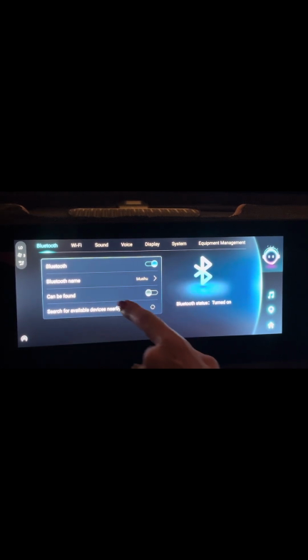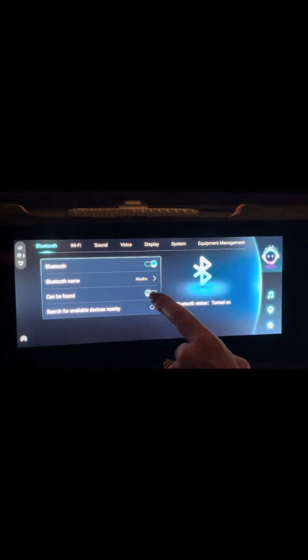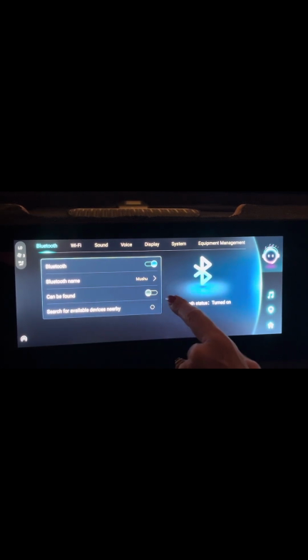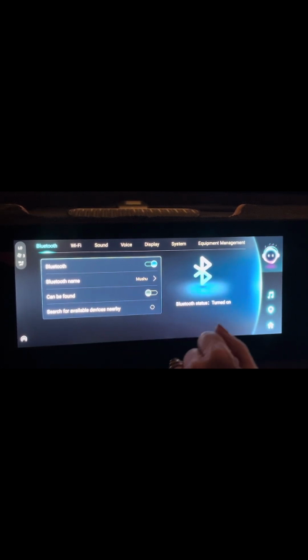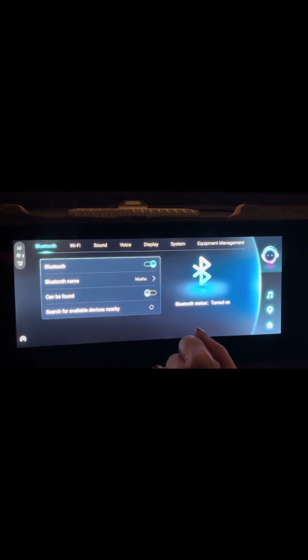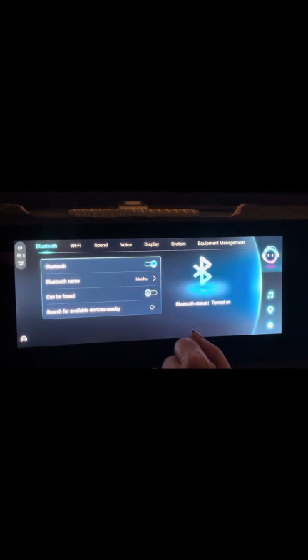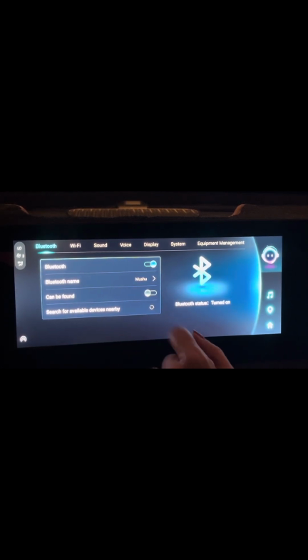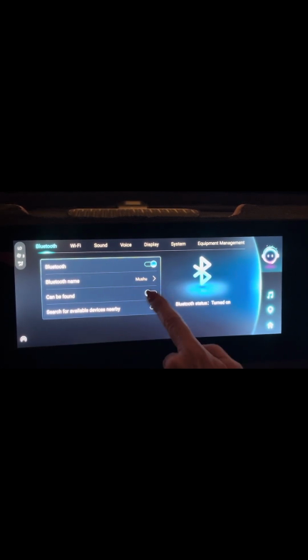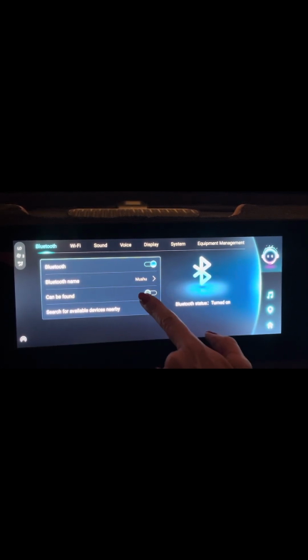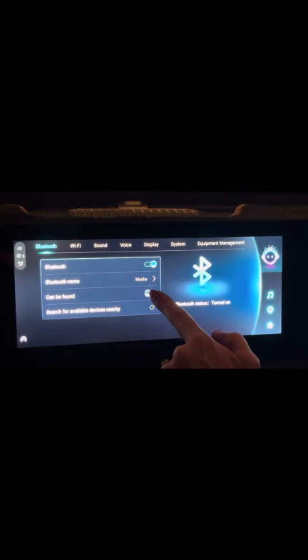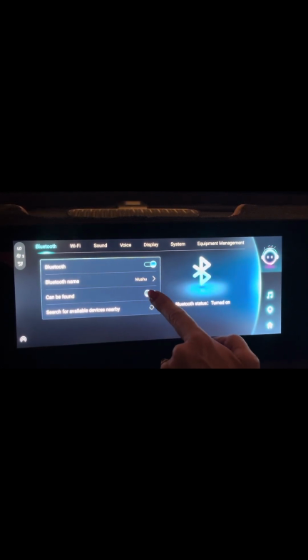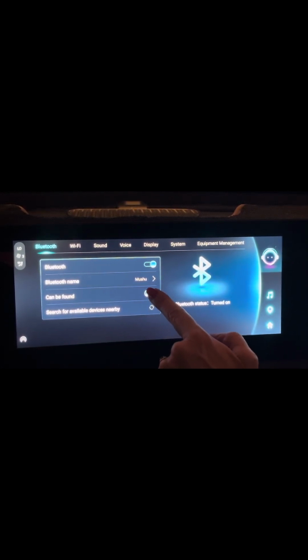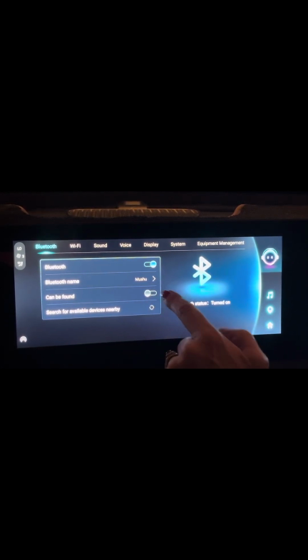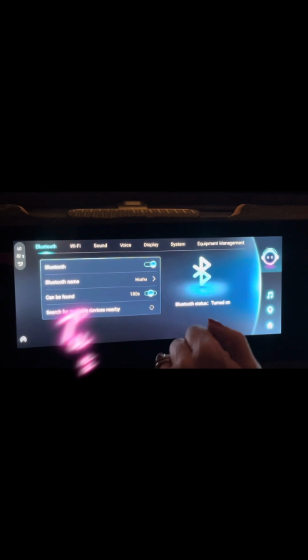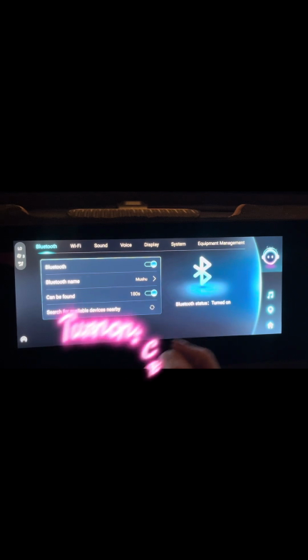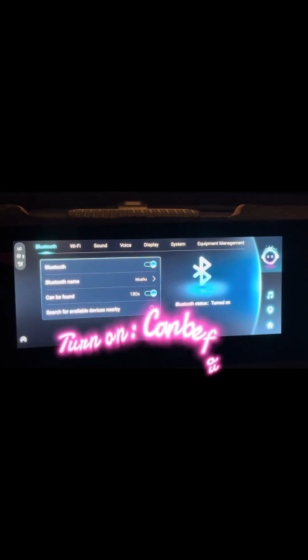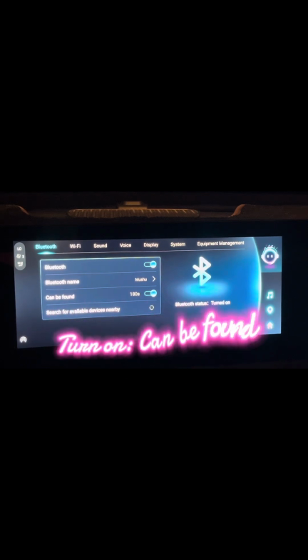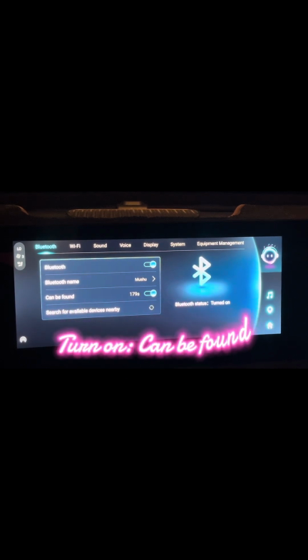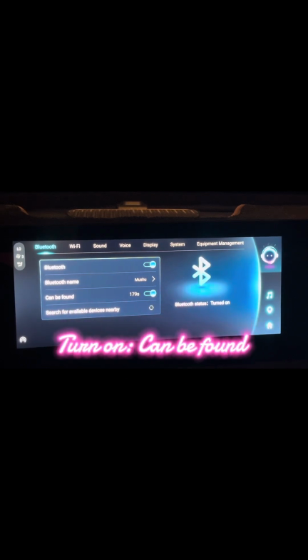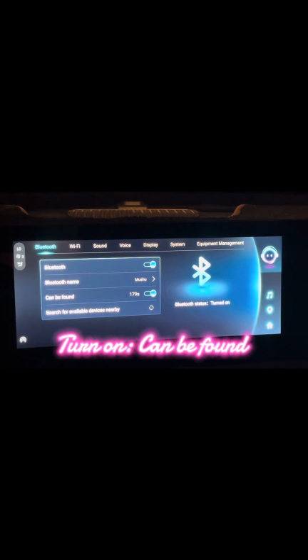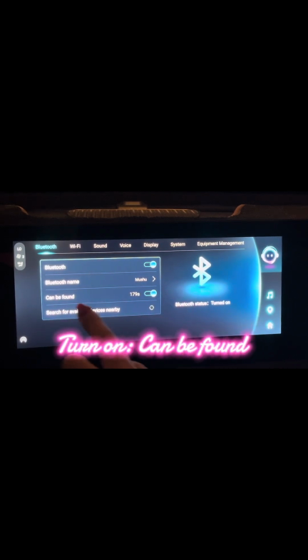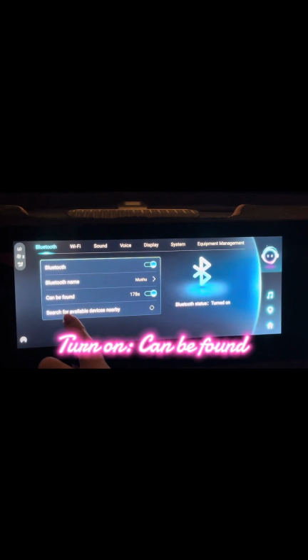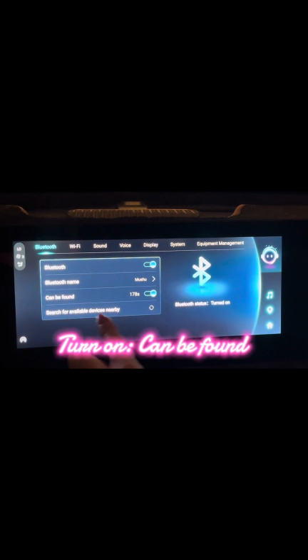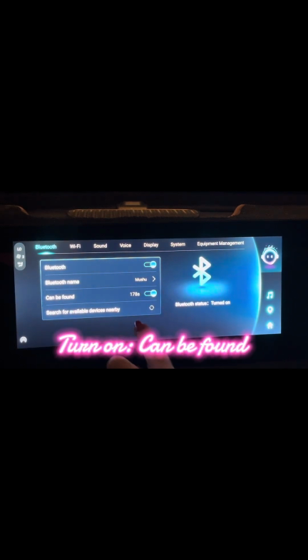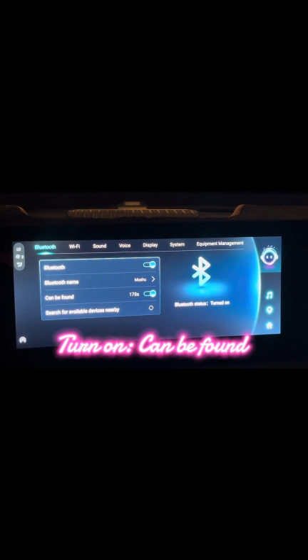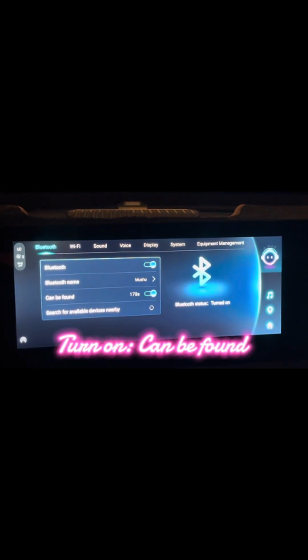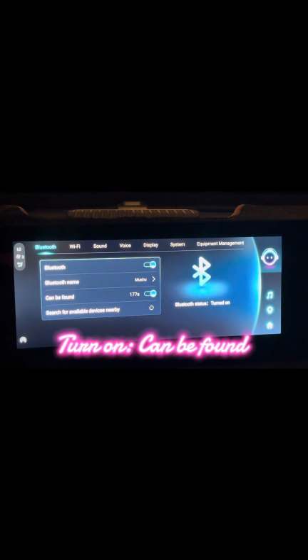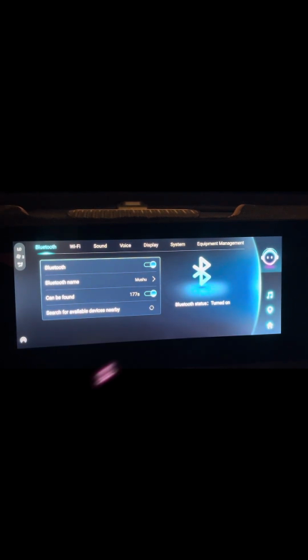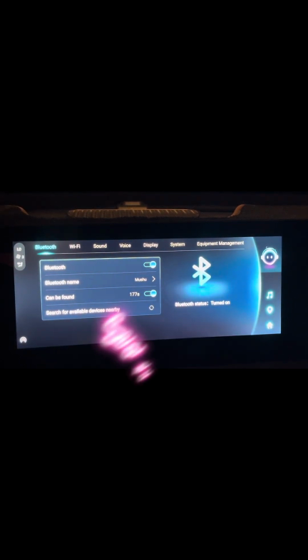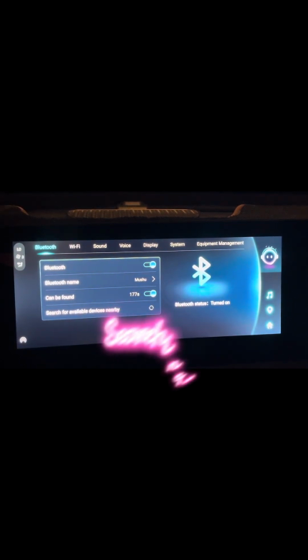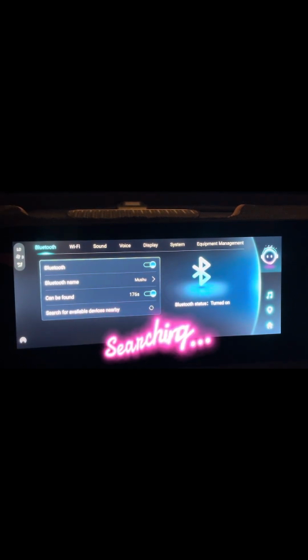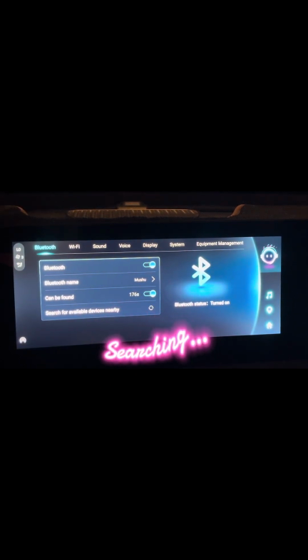you want to be found. So if you turn it to 'can be found on', it will start to search available devices nearby.